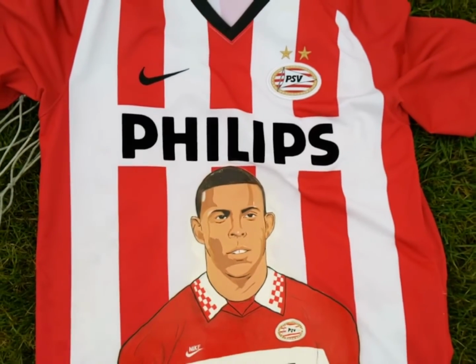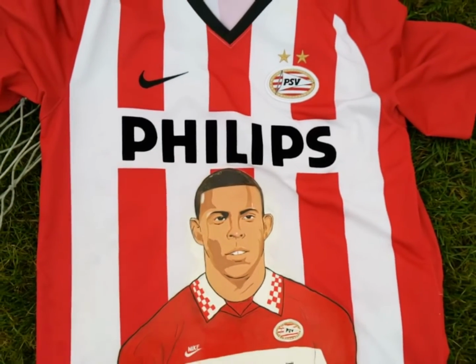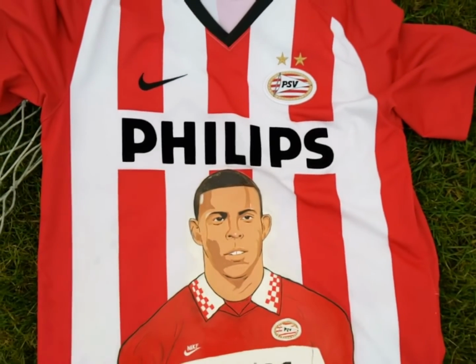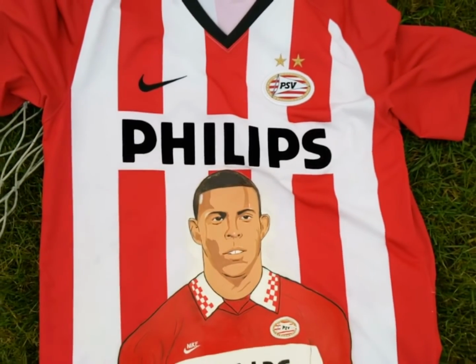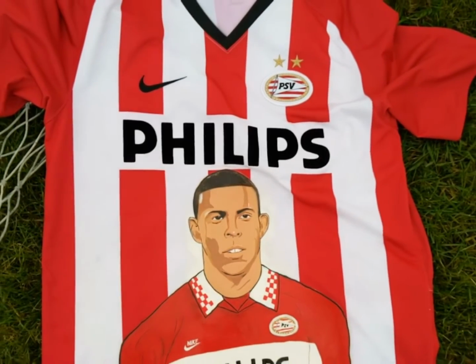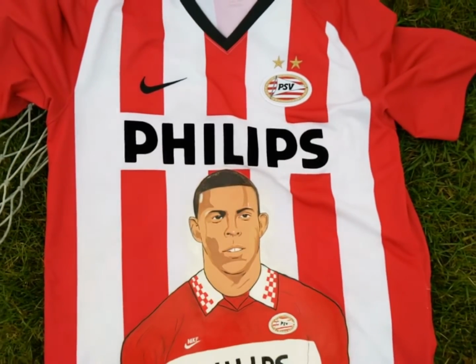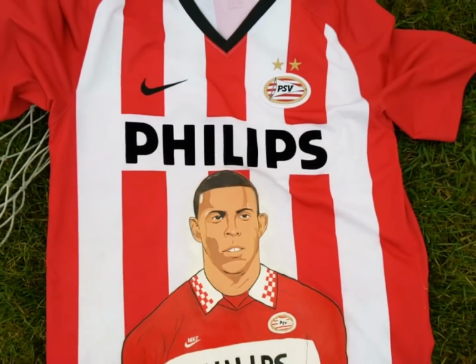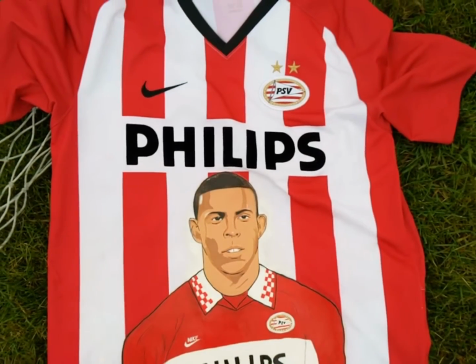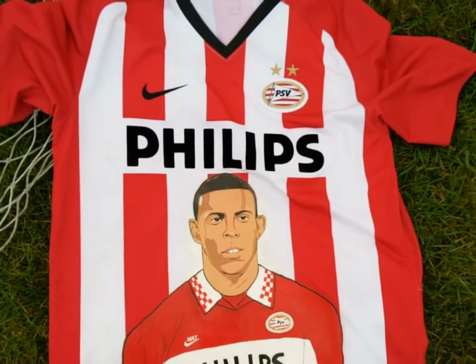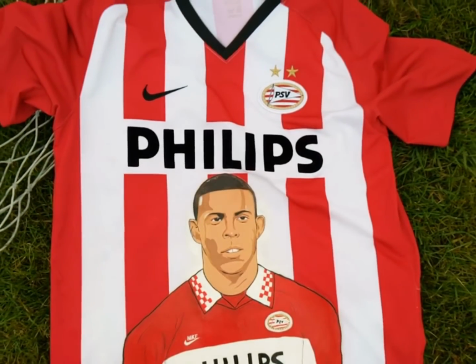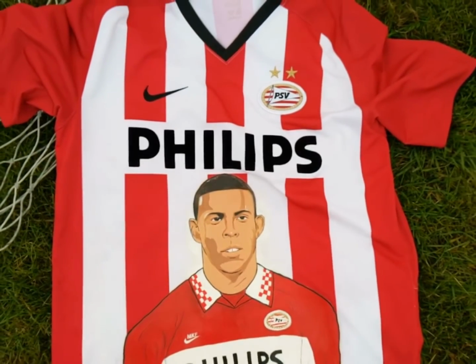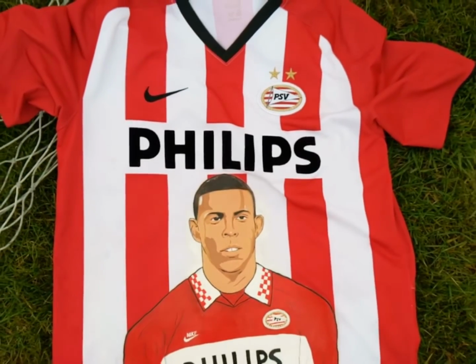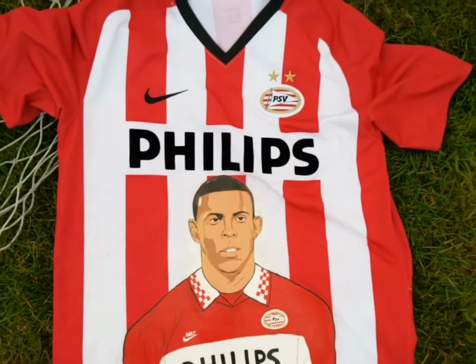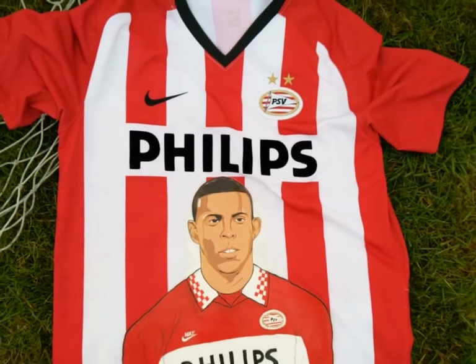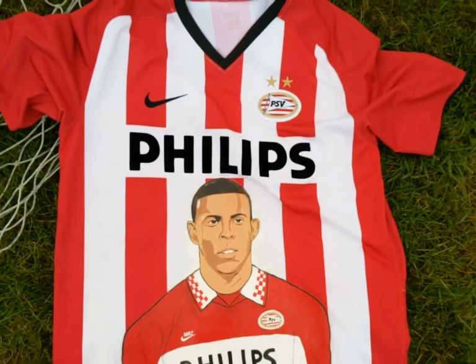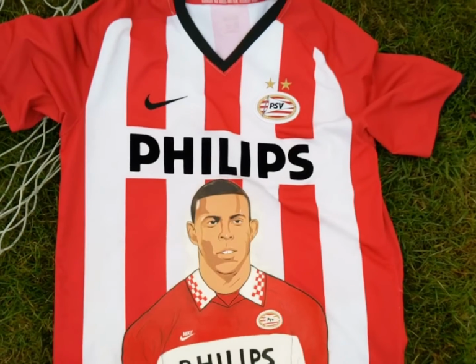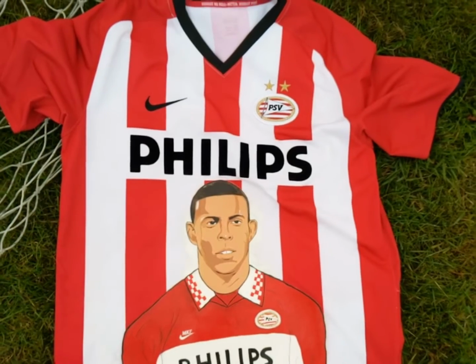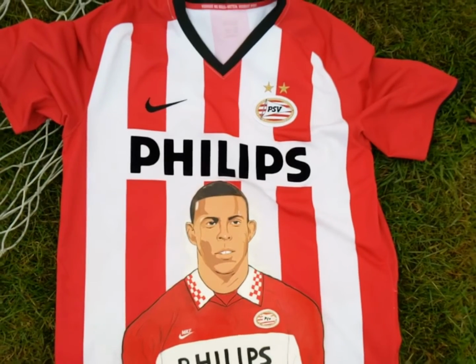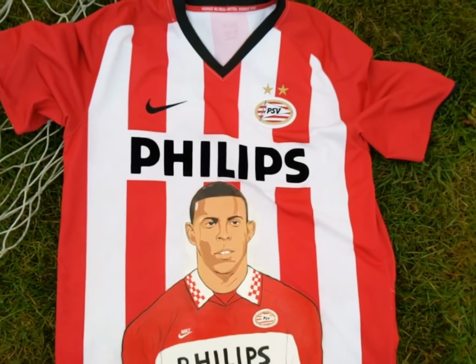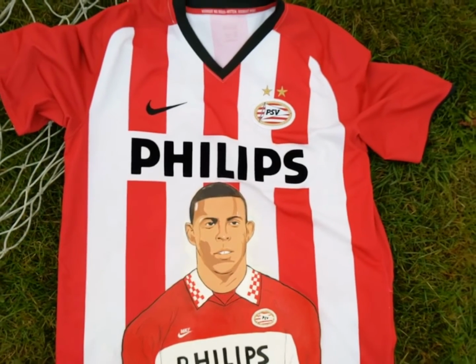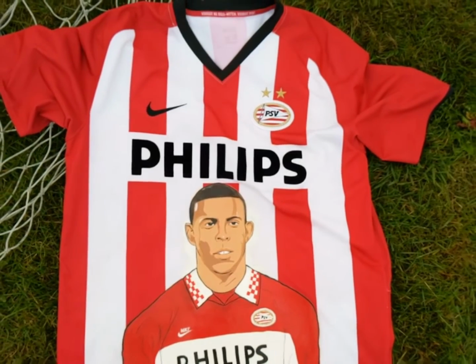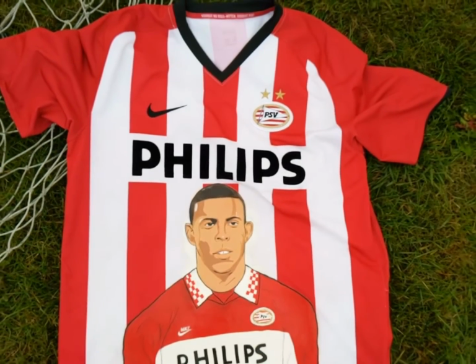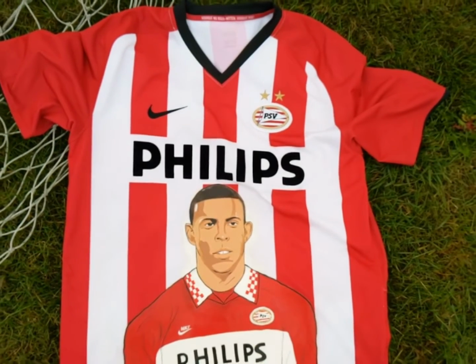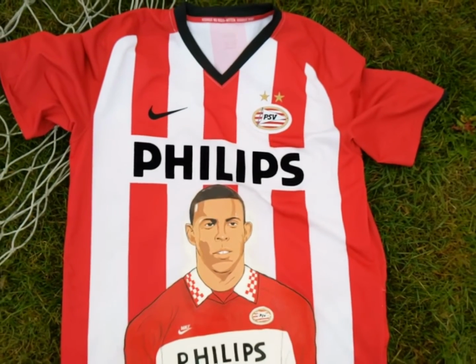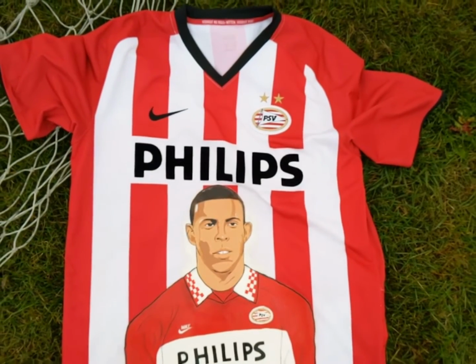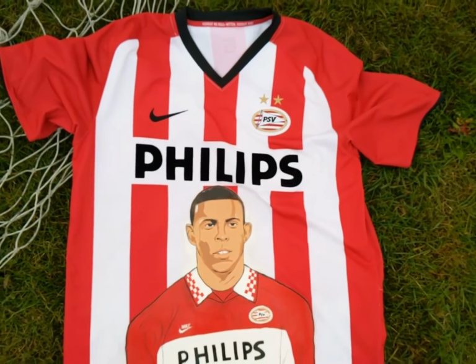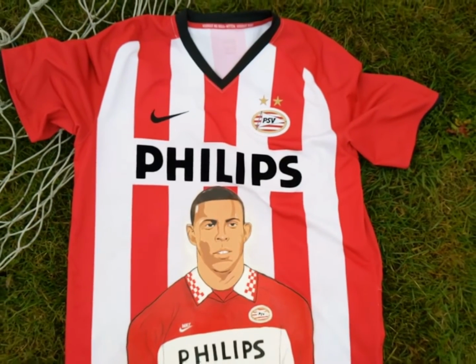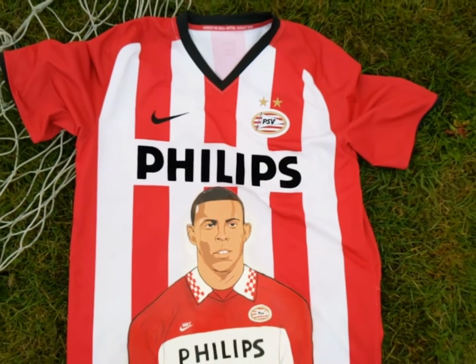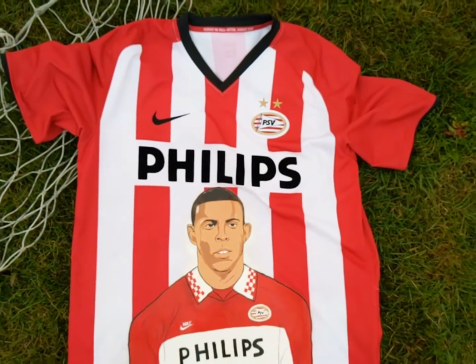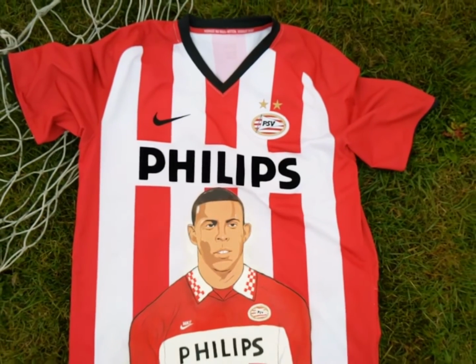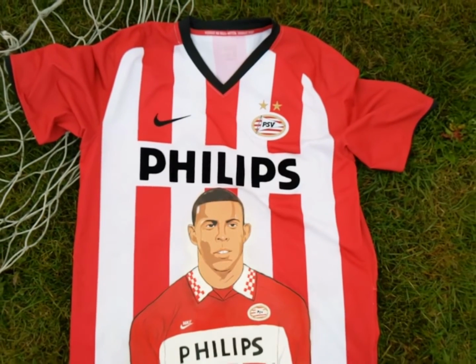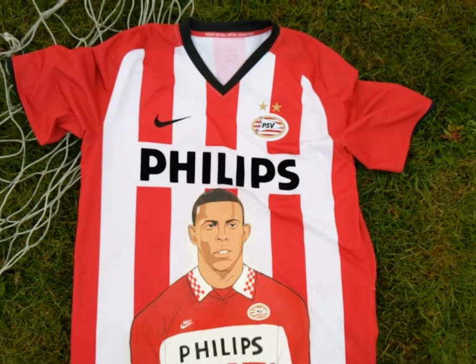The Art on Shirts, Art on the Main Boots, PSV R9 shirt.